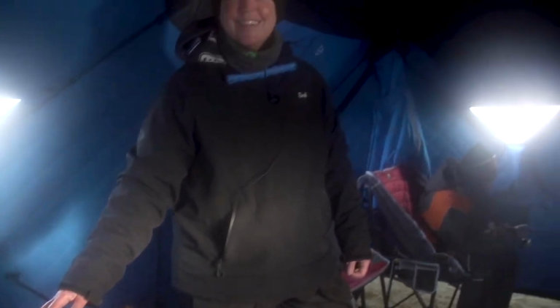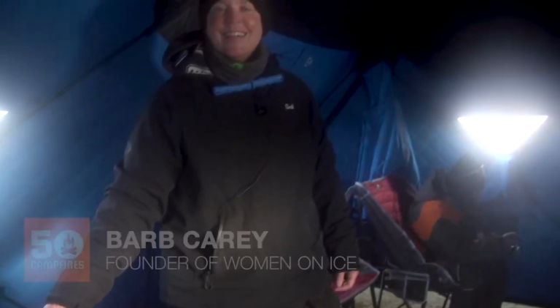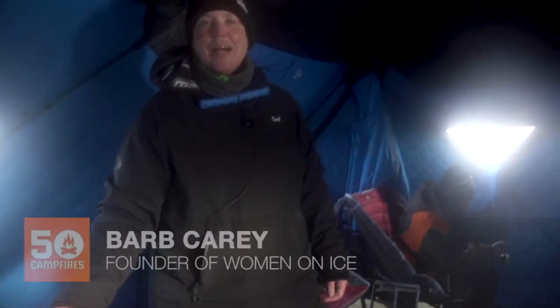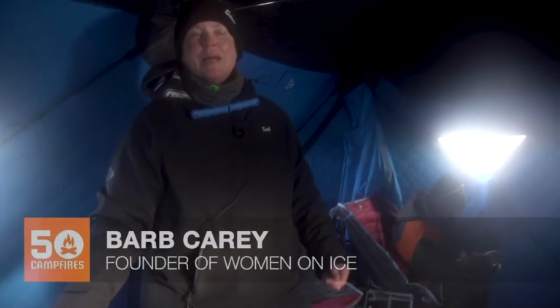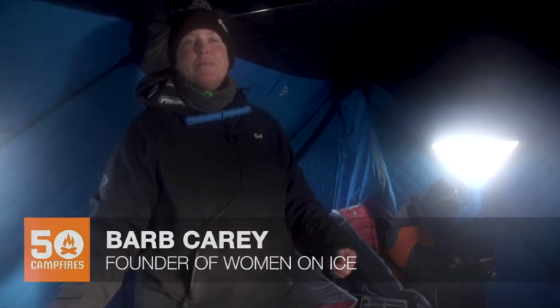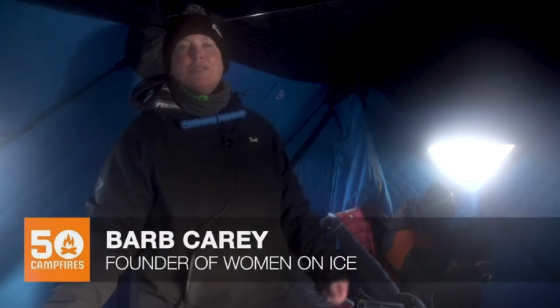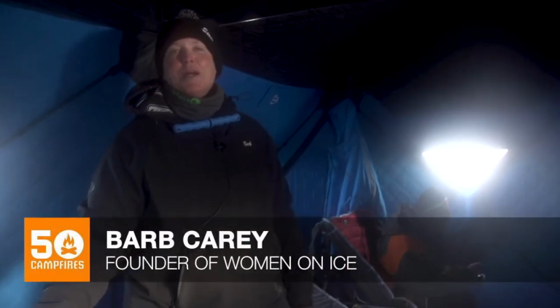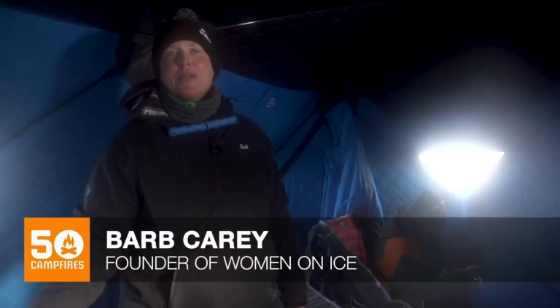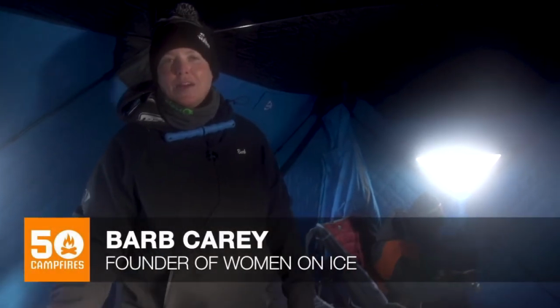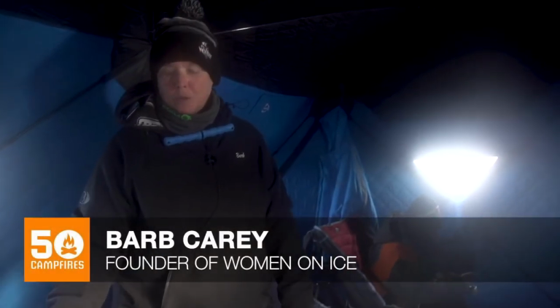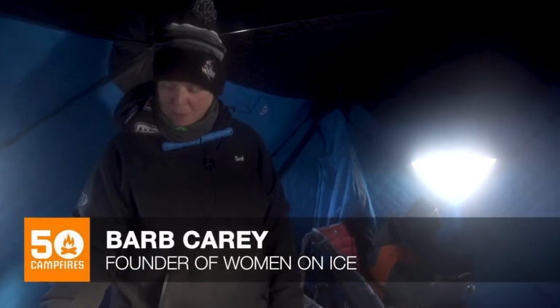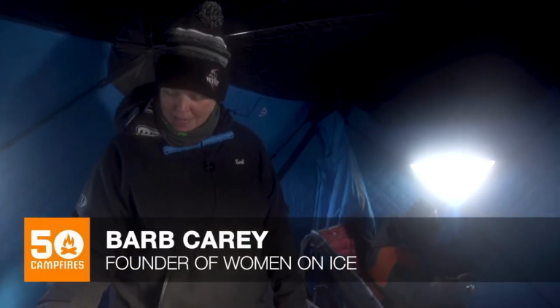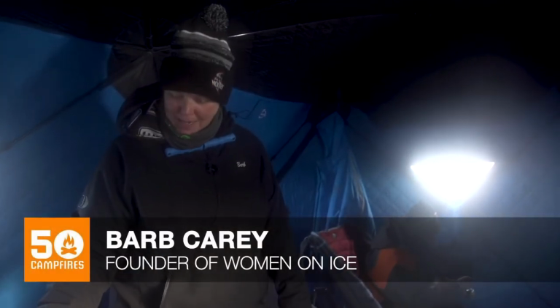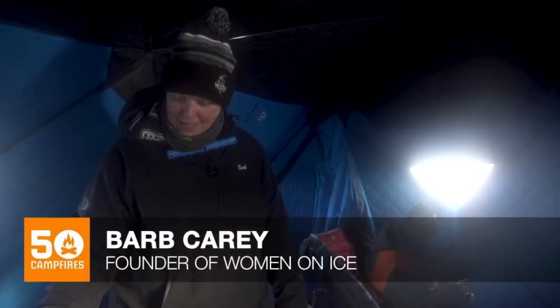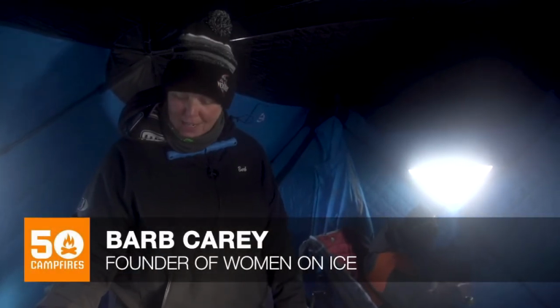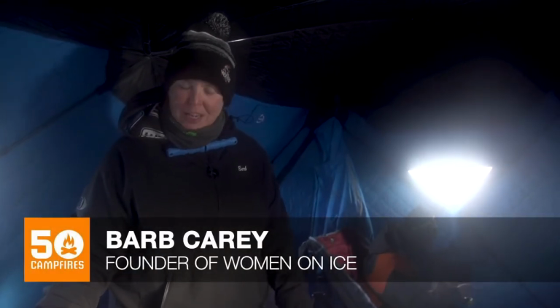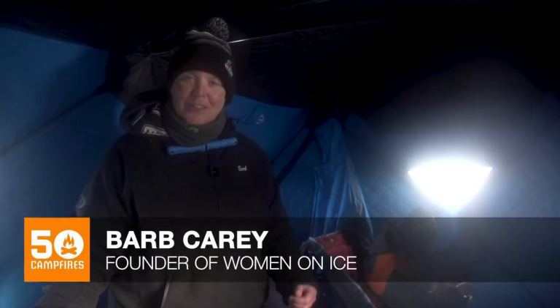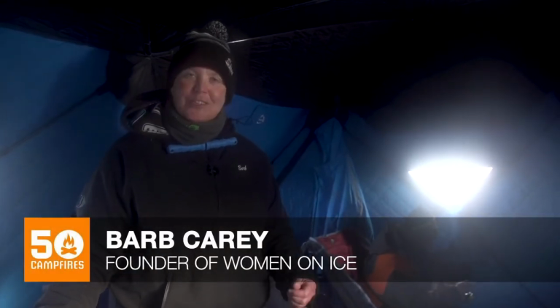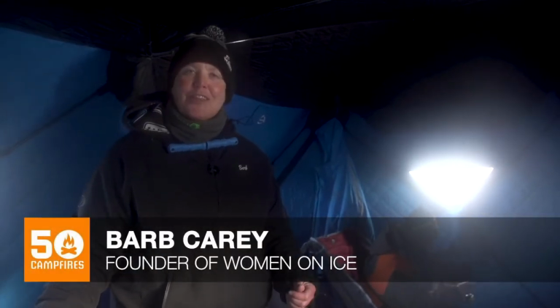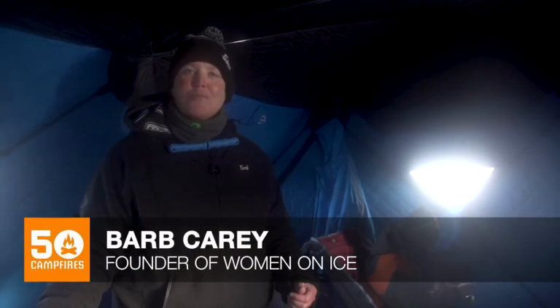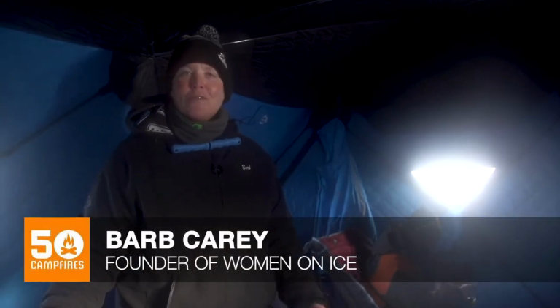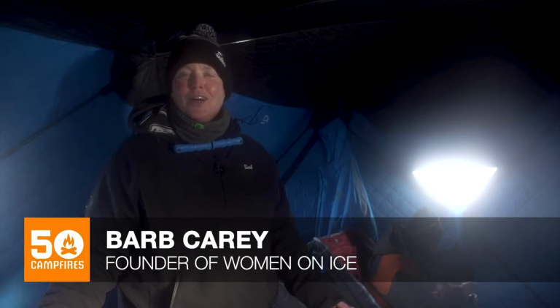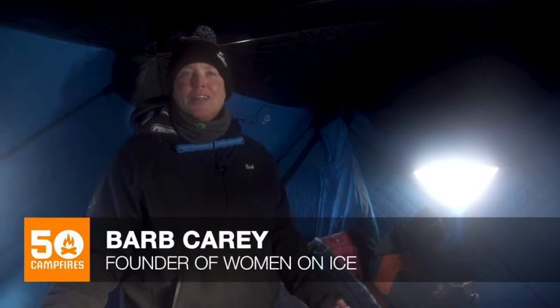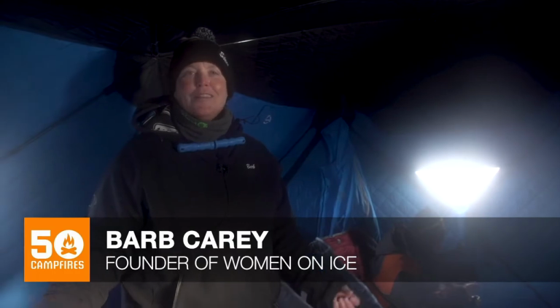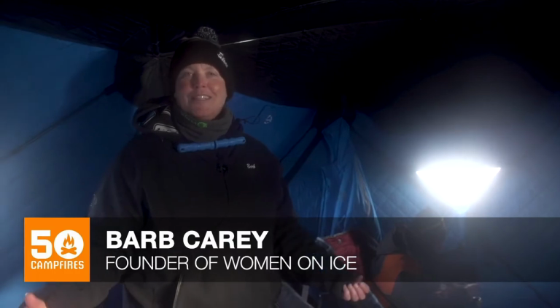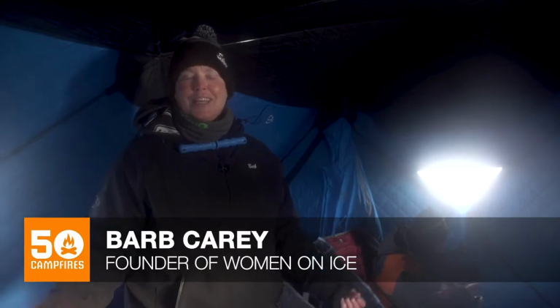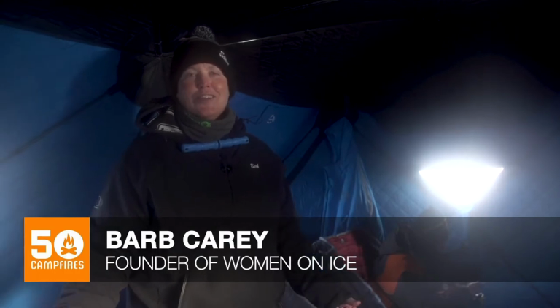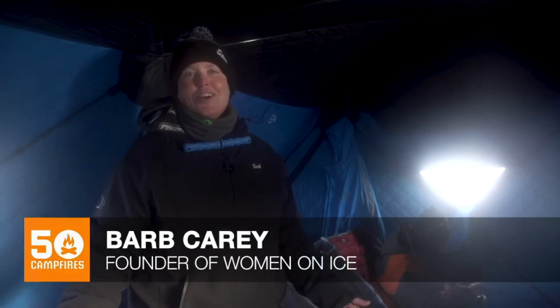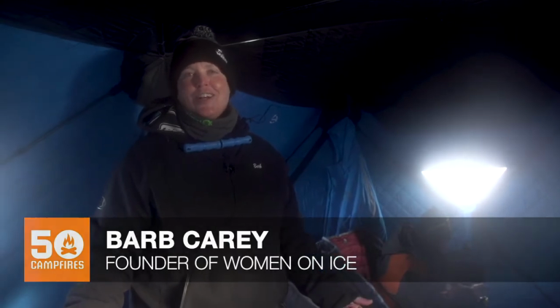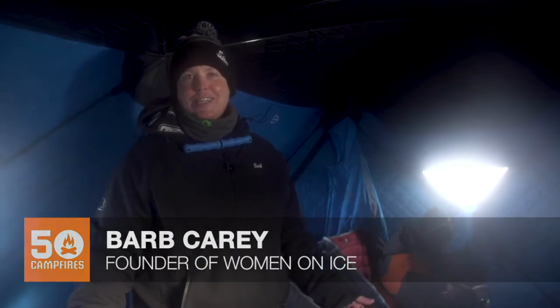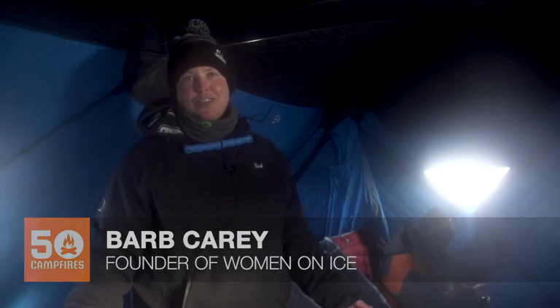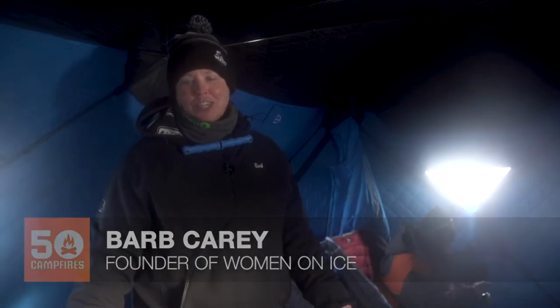Hi, my name is Barb Carey with Women on Ice and there's nothing more fun than taking your dog ice fishing.